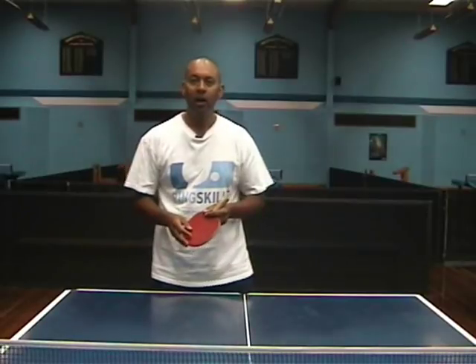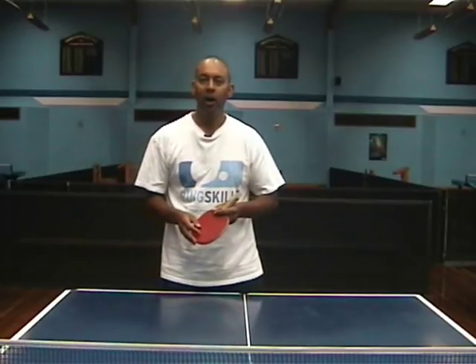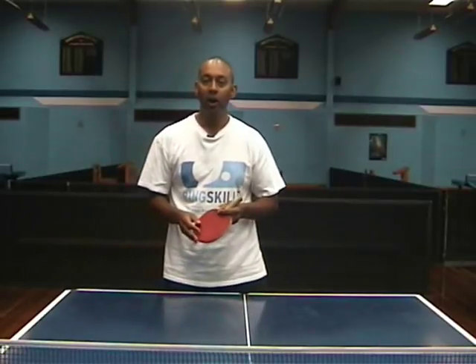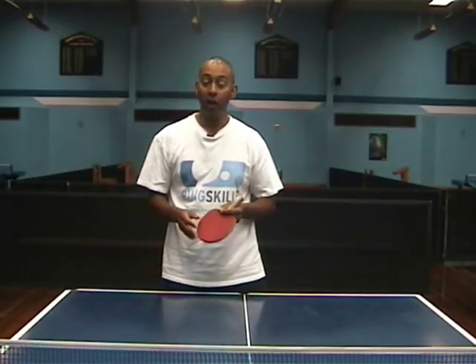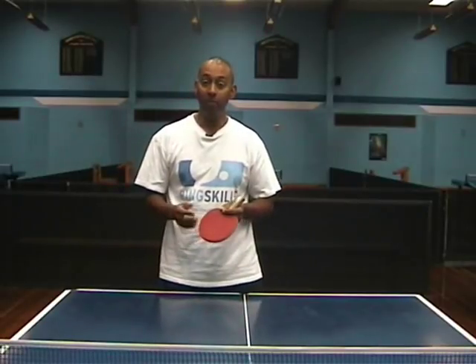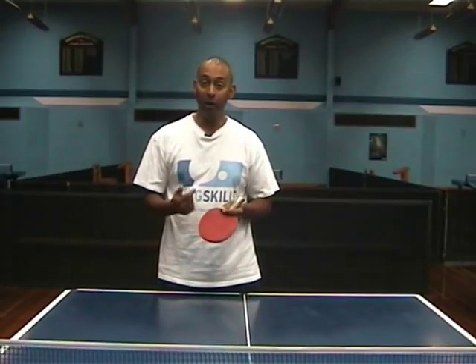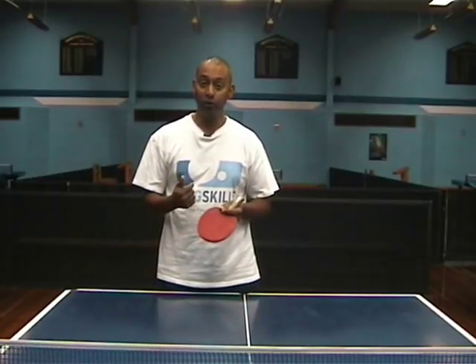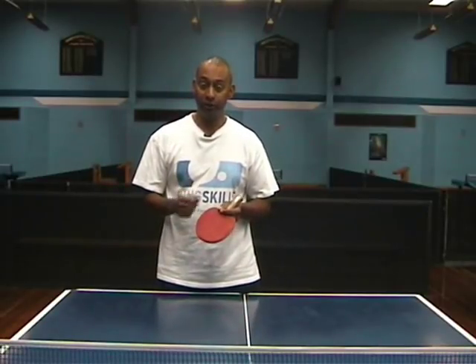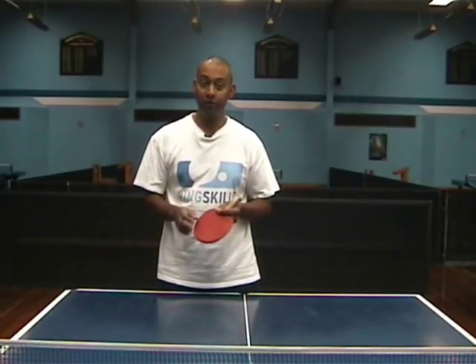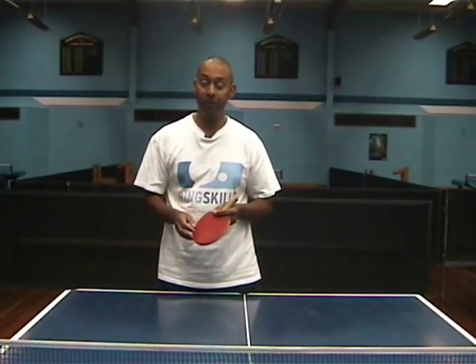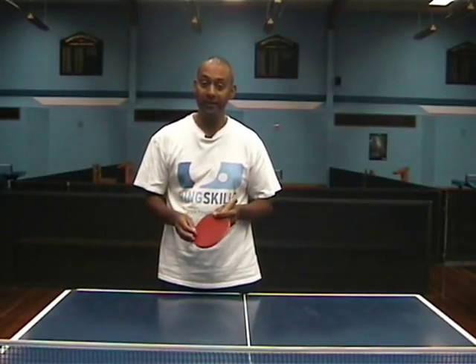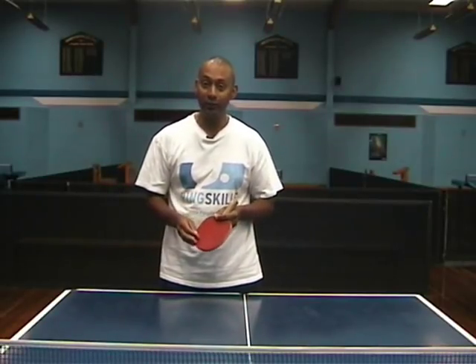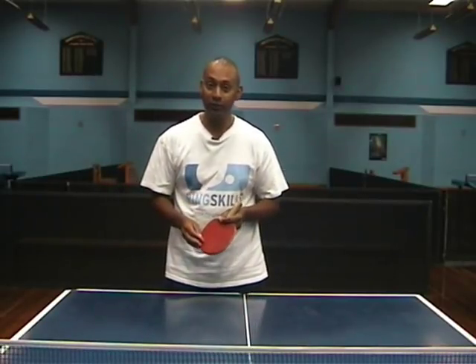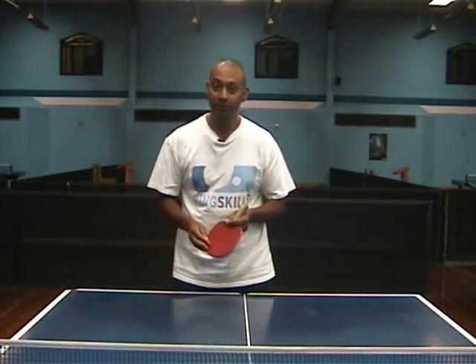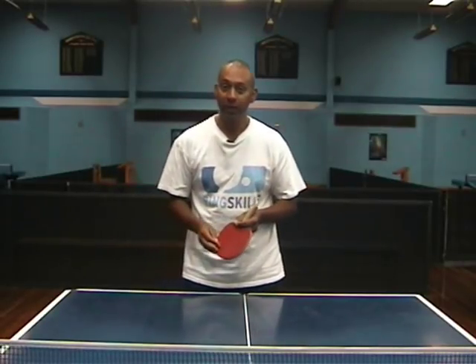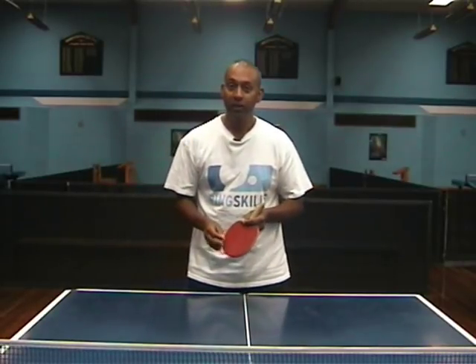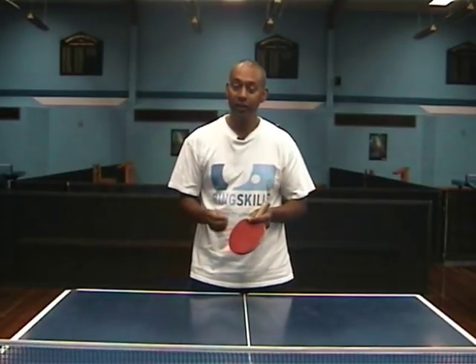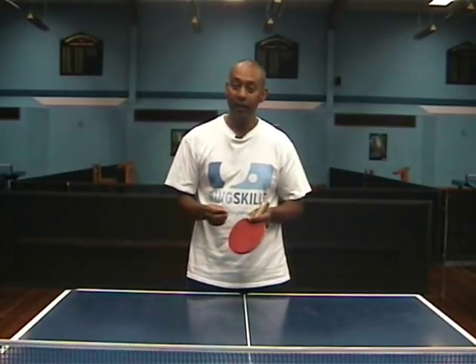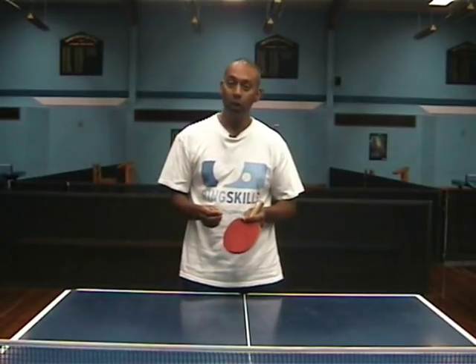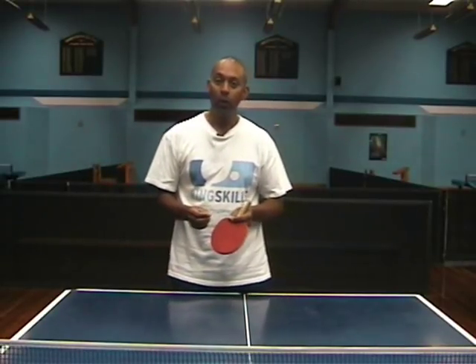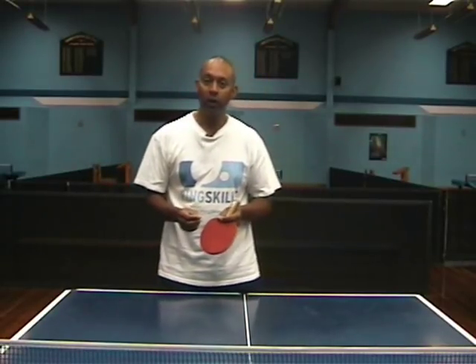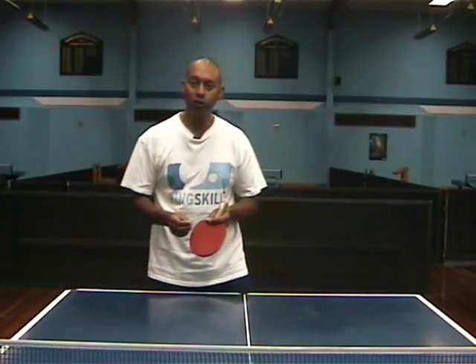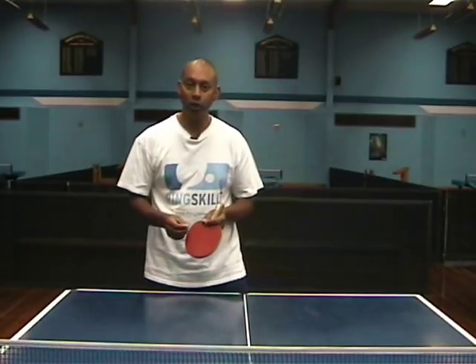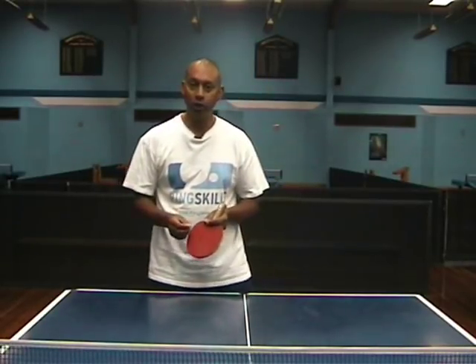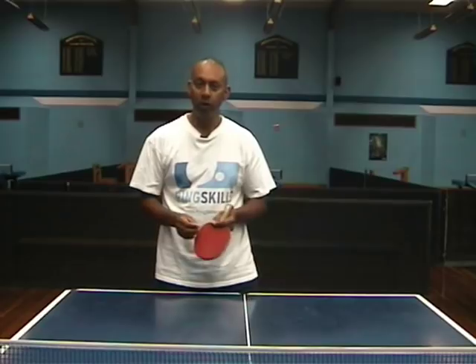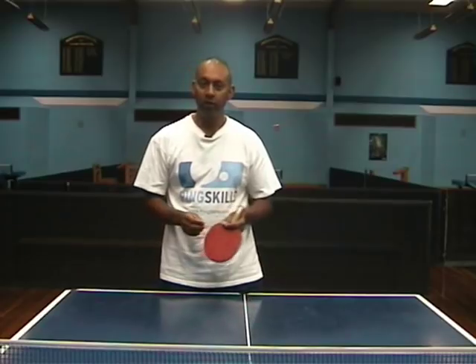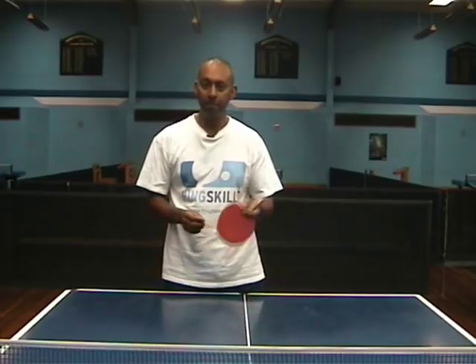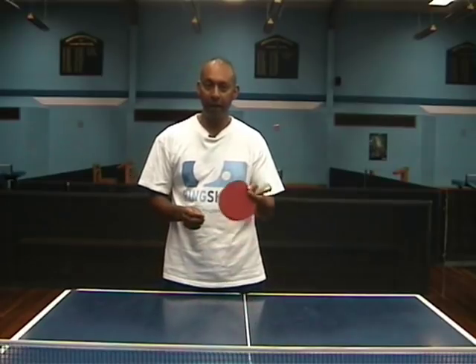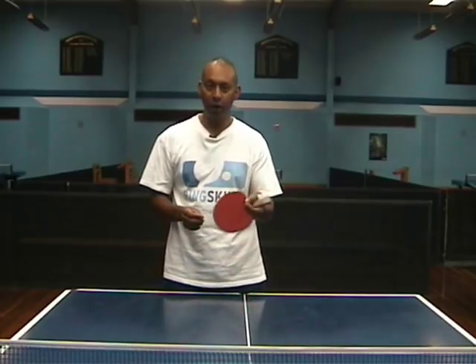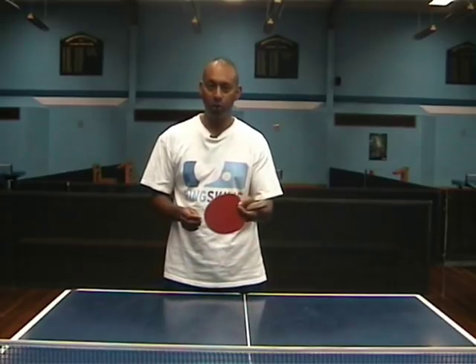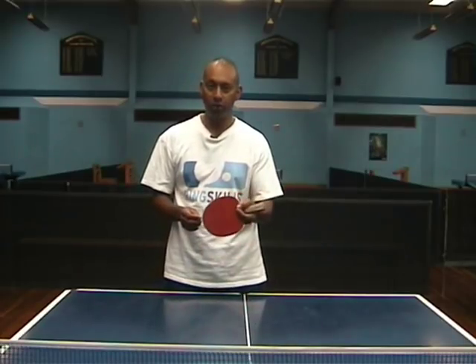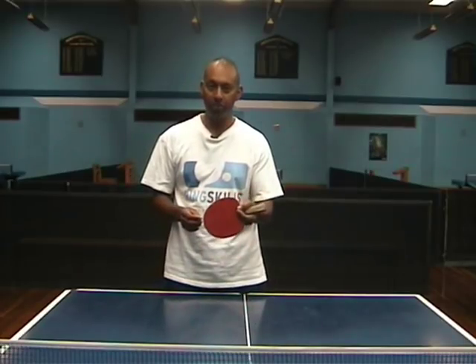Hi, I'm Alois Rosero from PingSkills. Today we're going to show you the Penhold Grip.